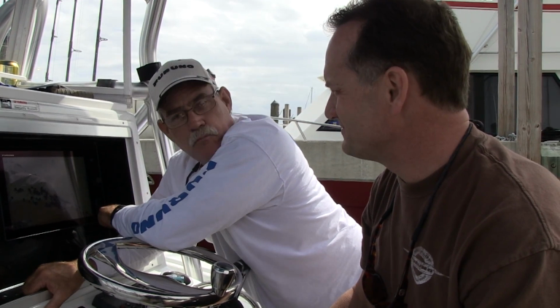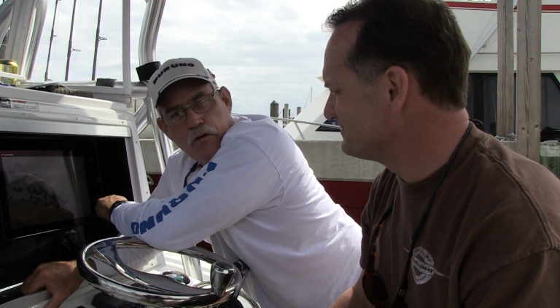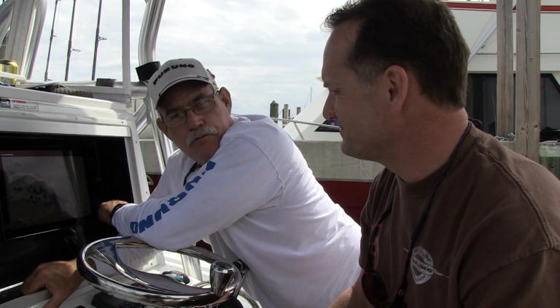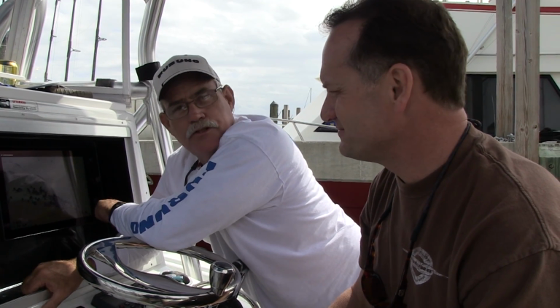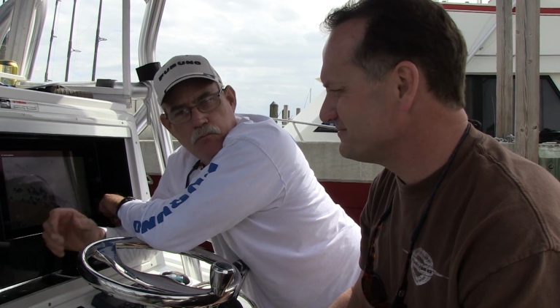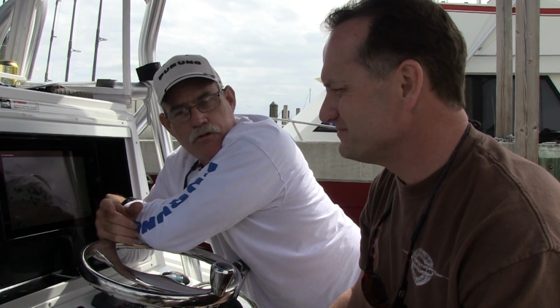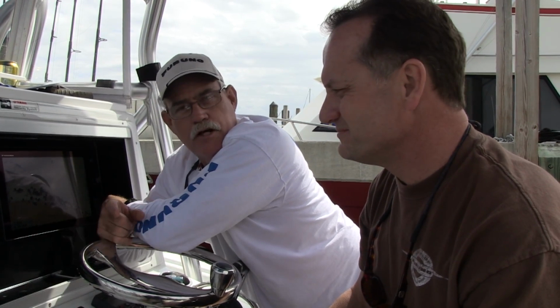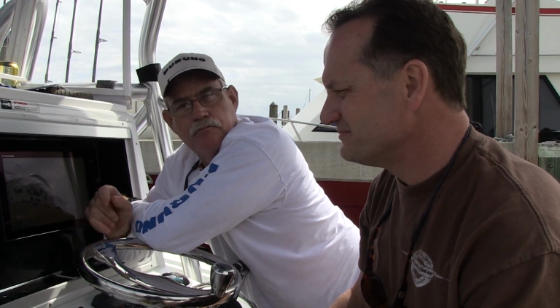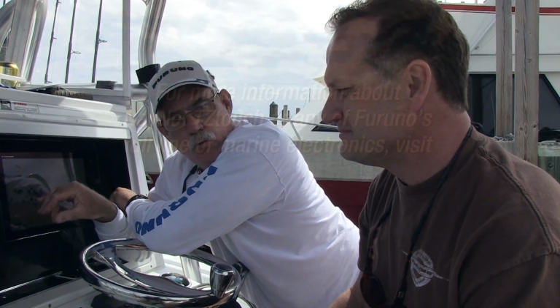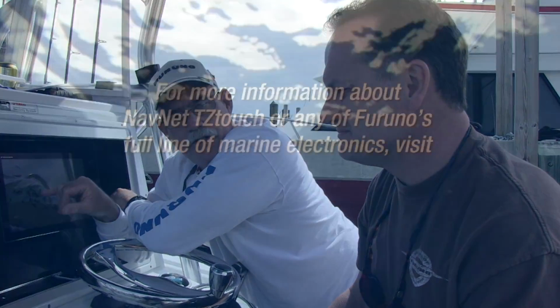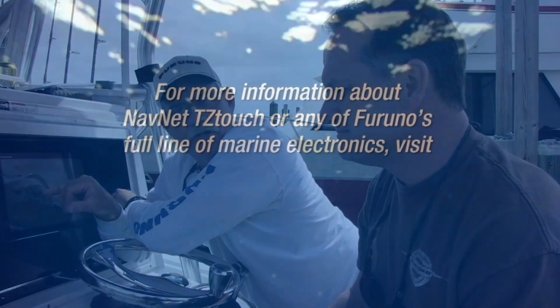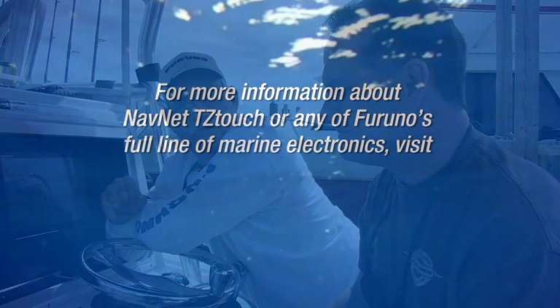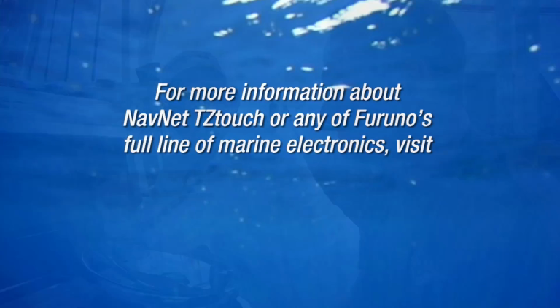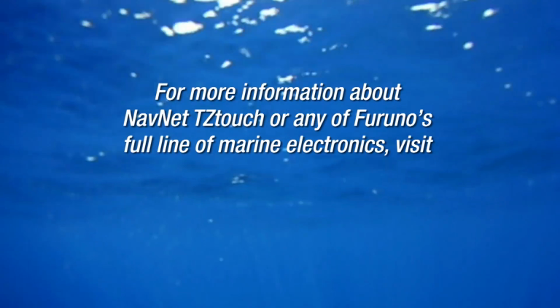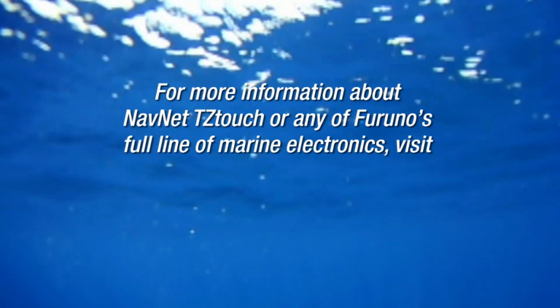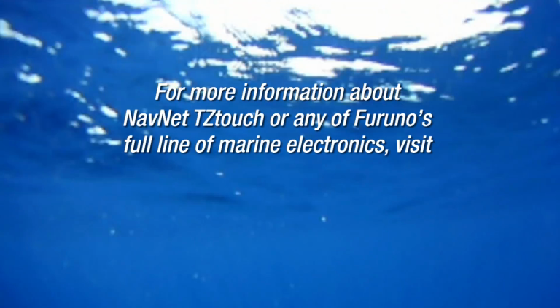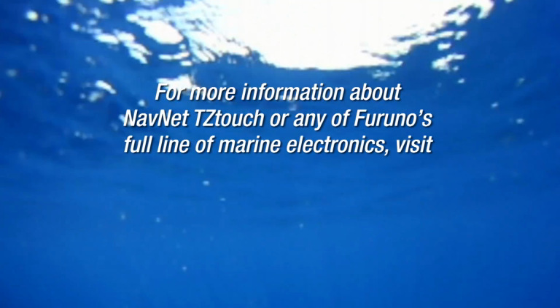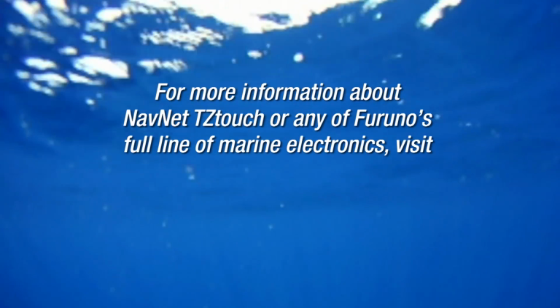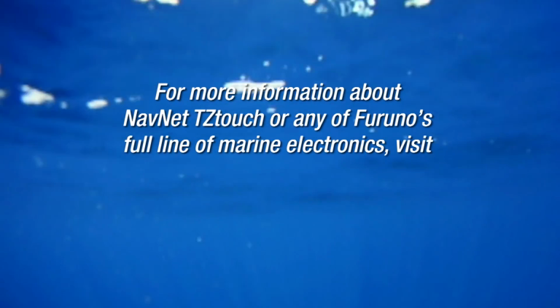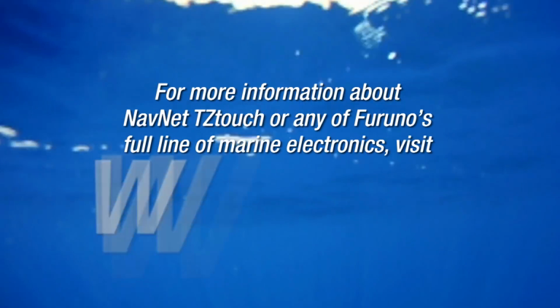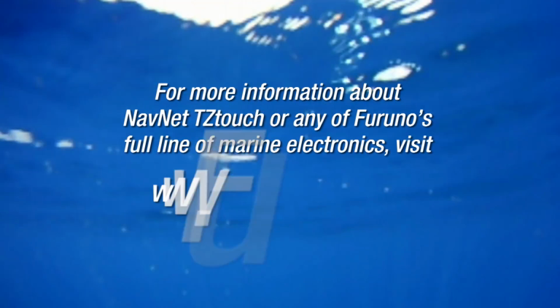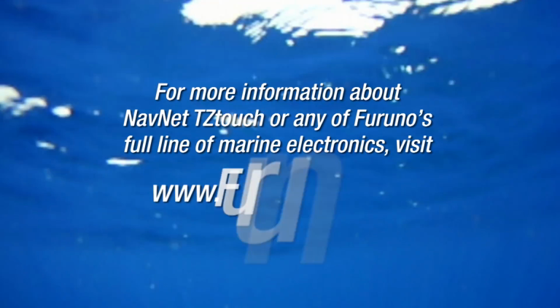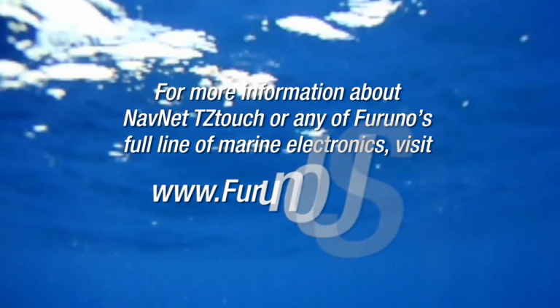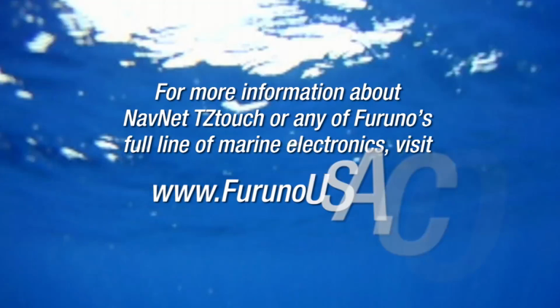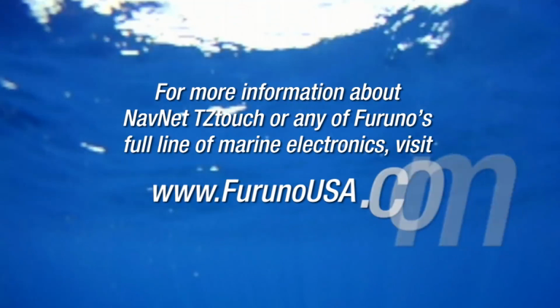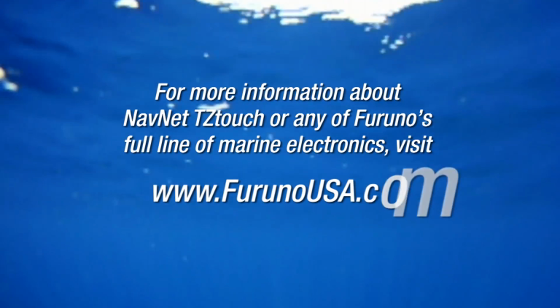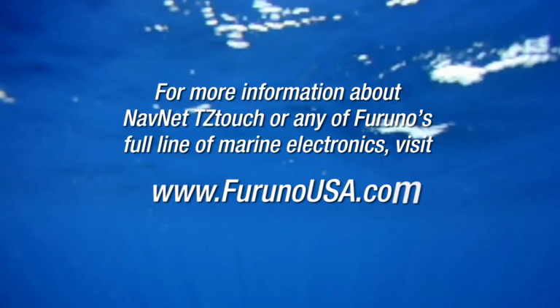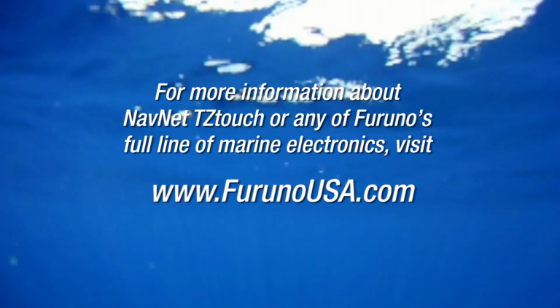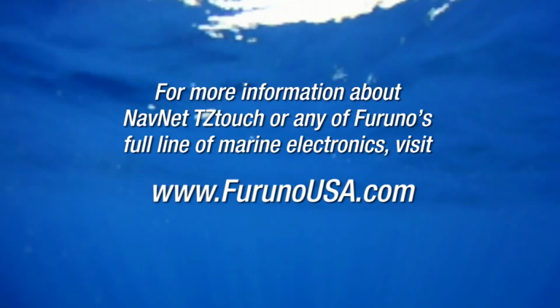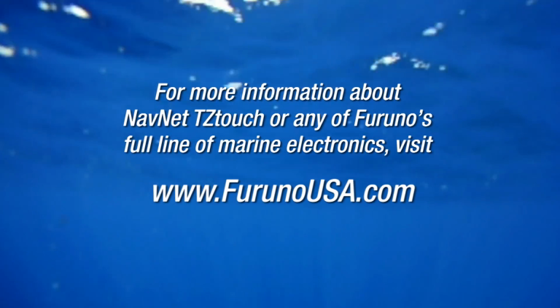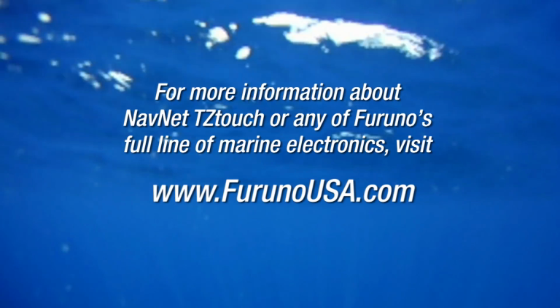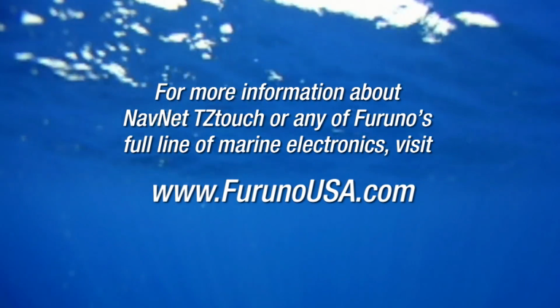For more information and more neat tricks you can do with your TZ Touch, check out www.FurunoUSA.com.